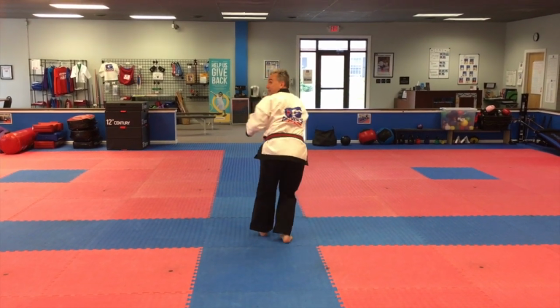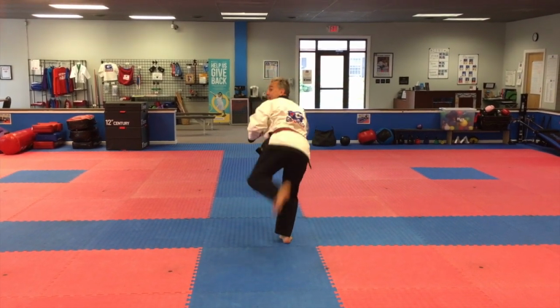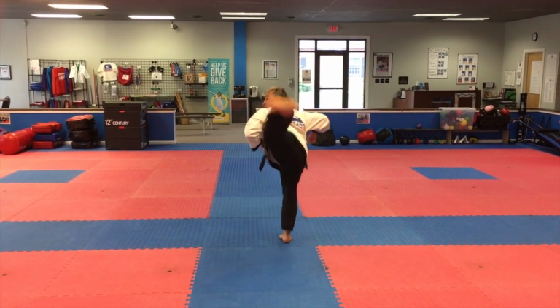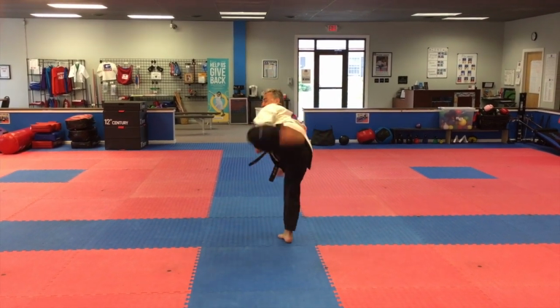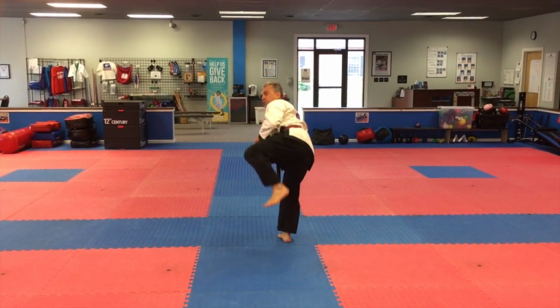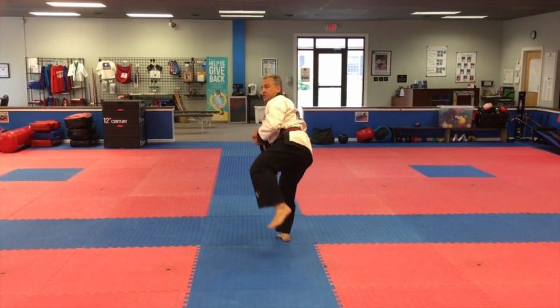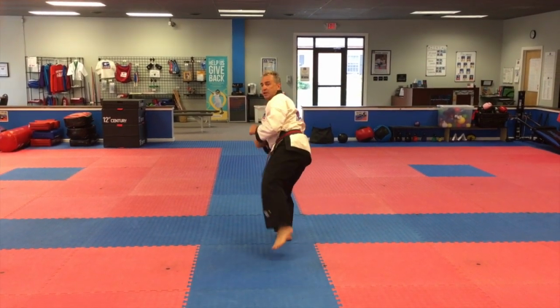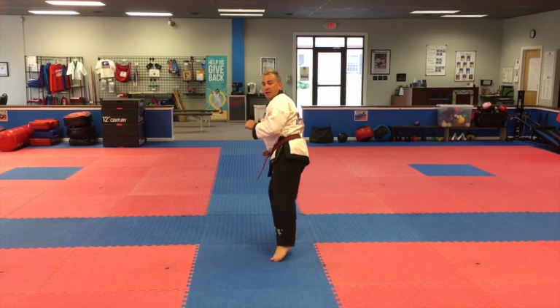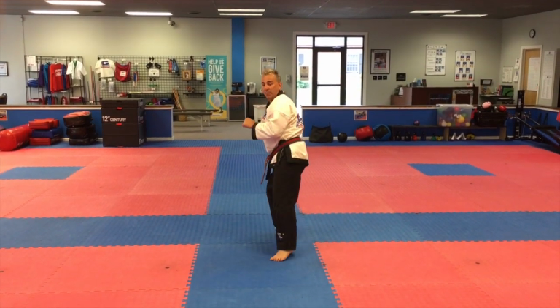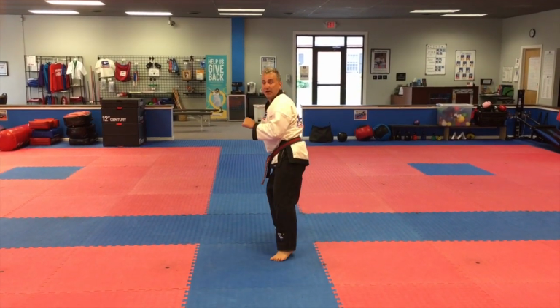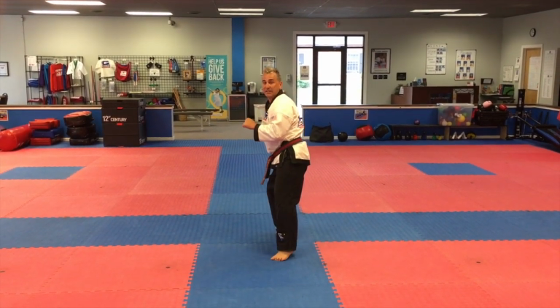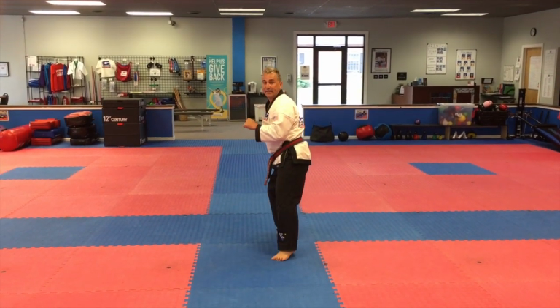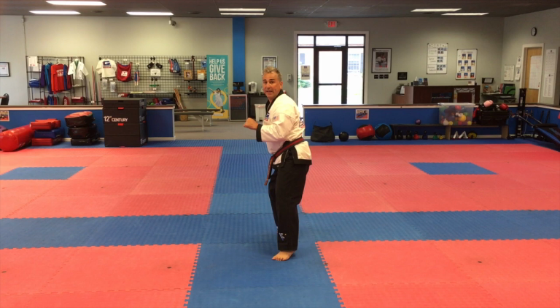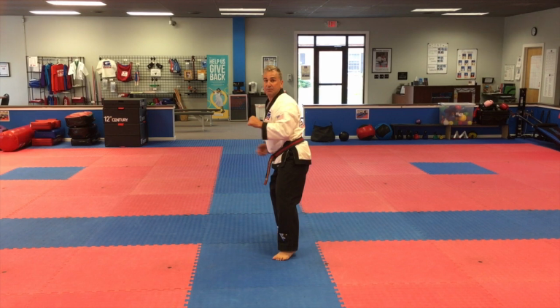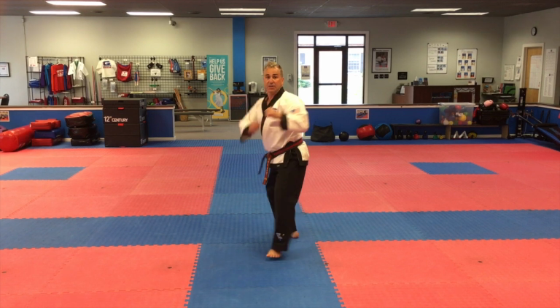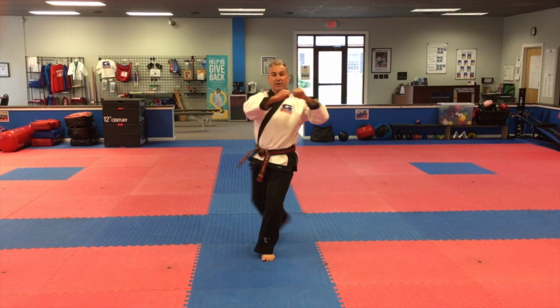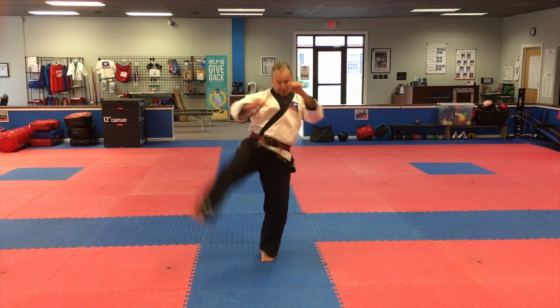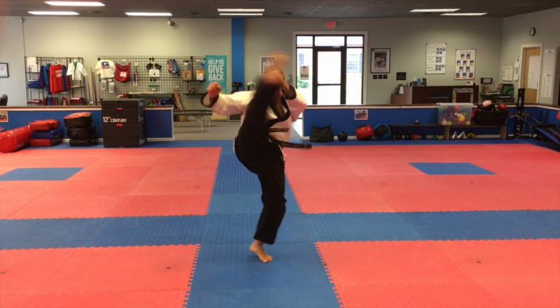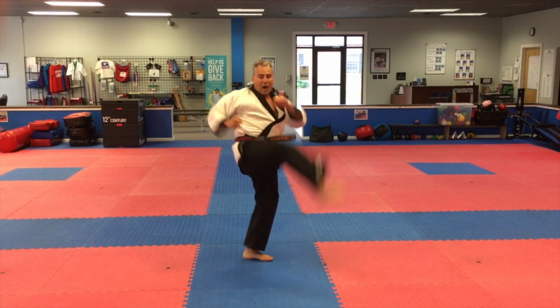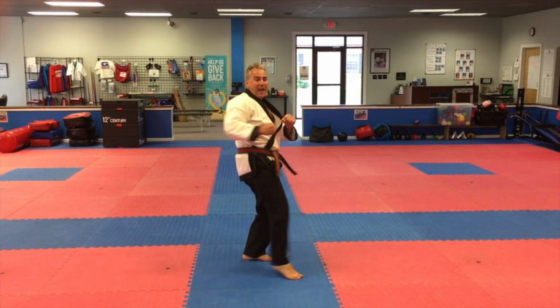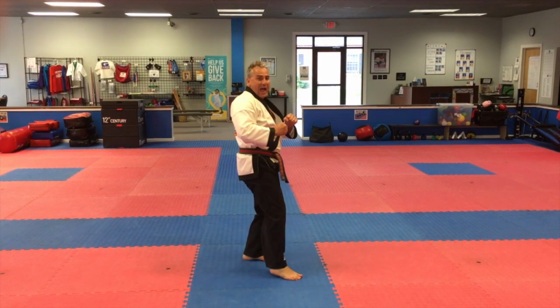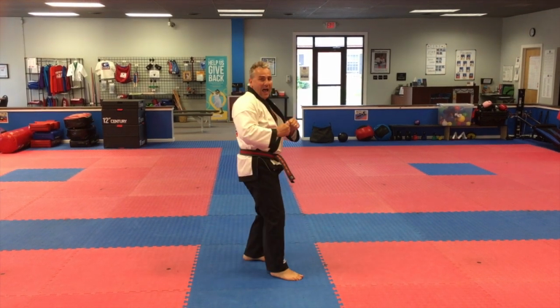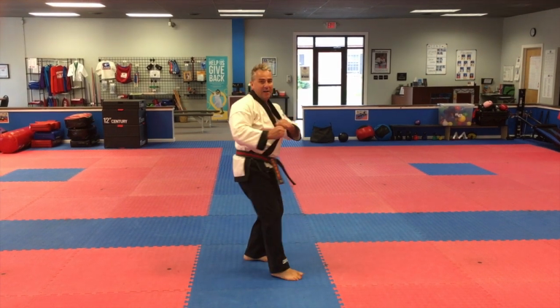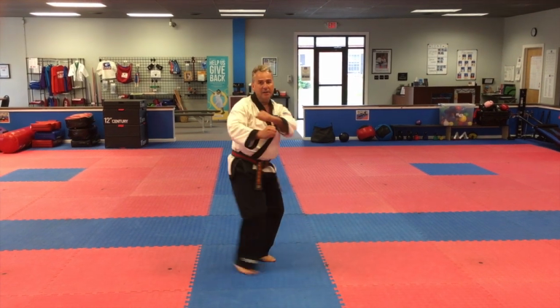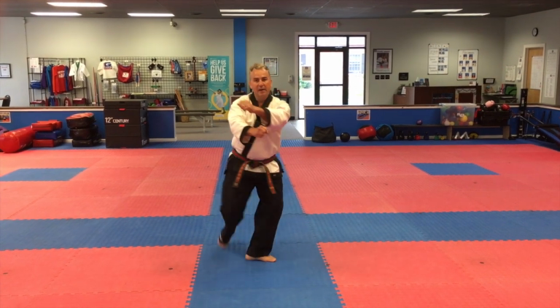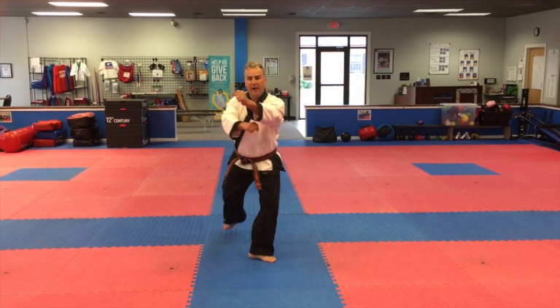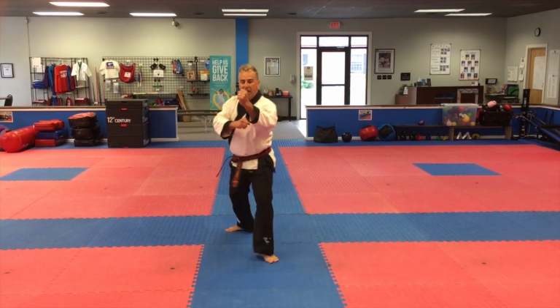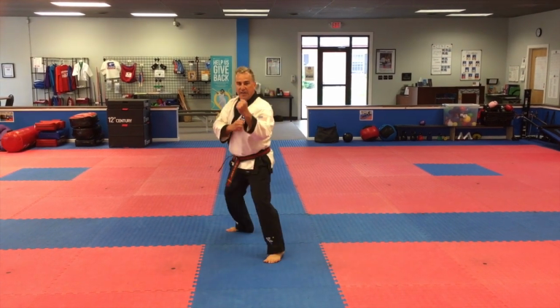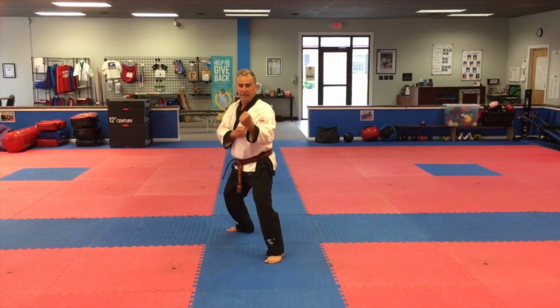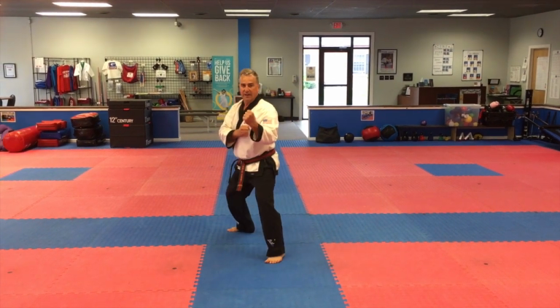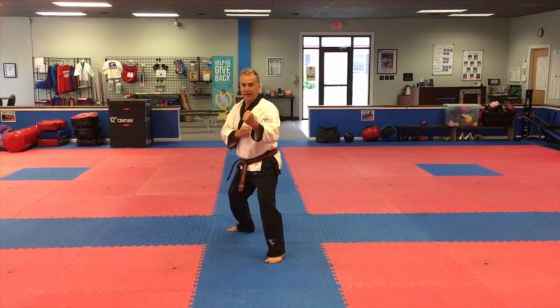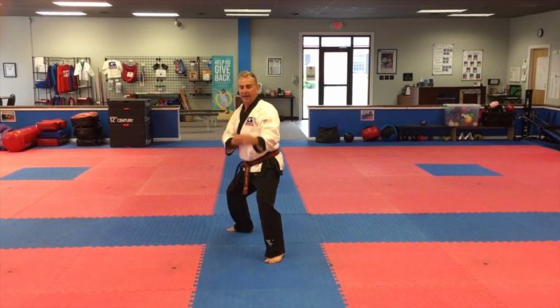Put it back here. From here, set the hips. I-yah! Outside-inside kick.